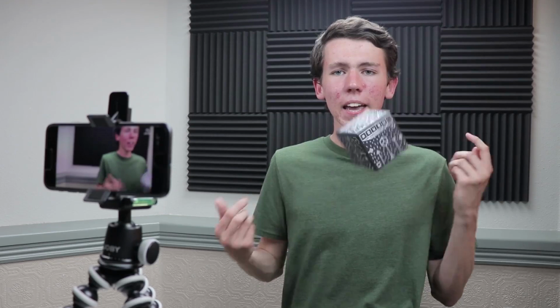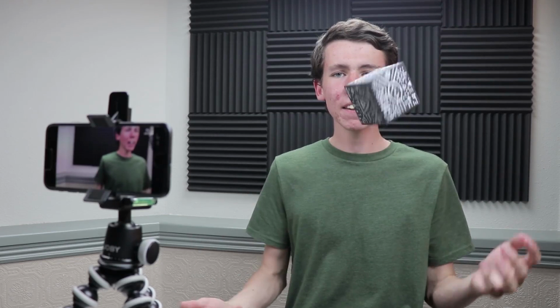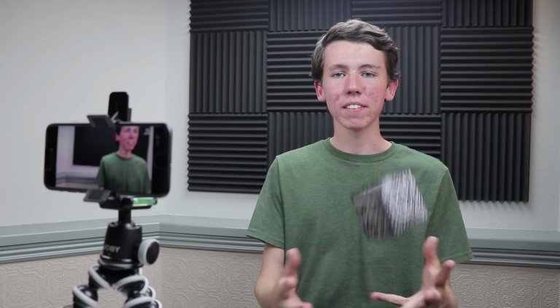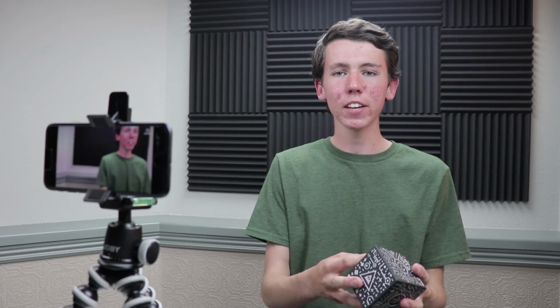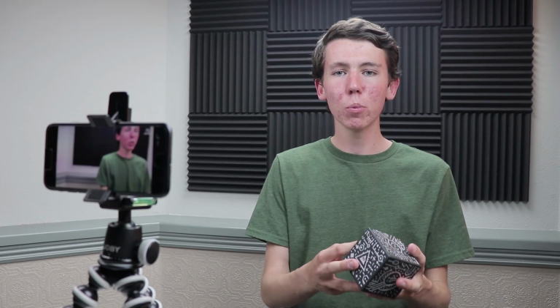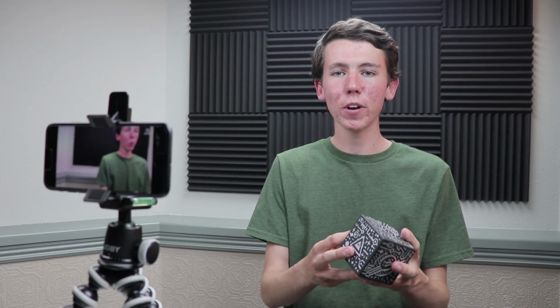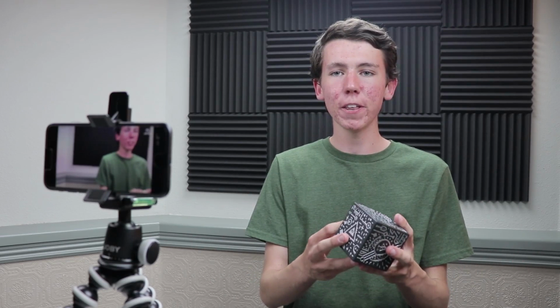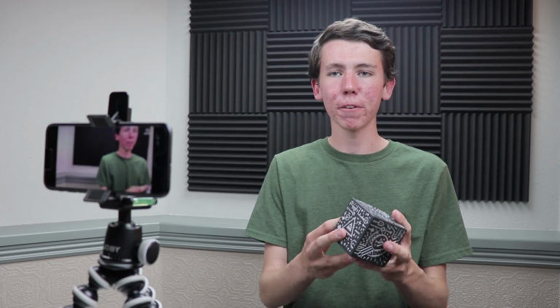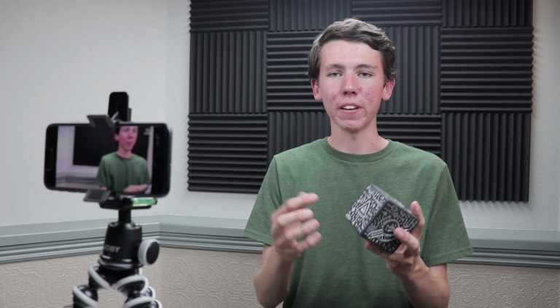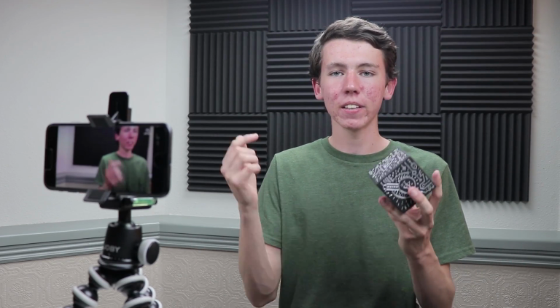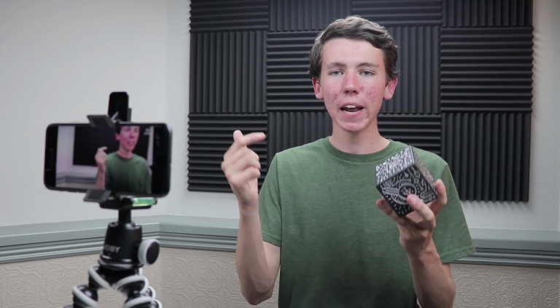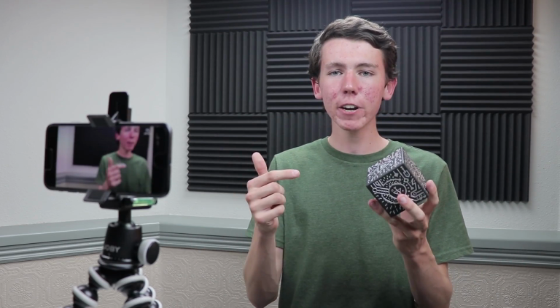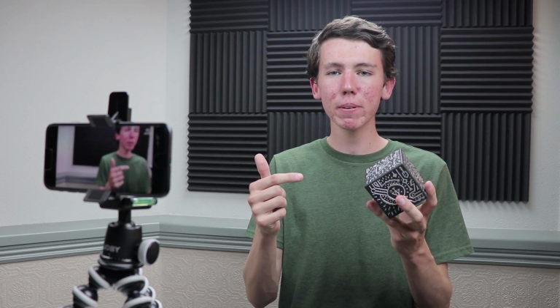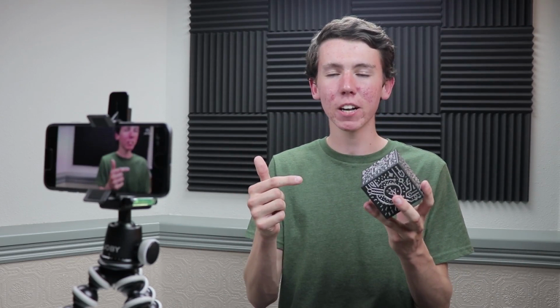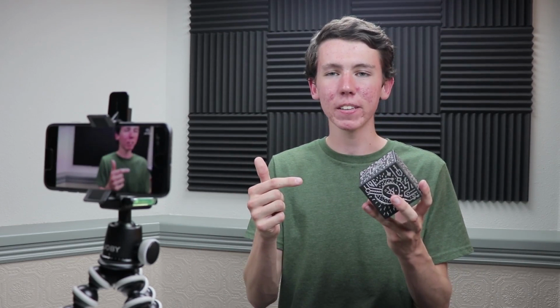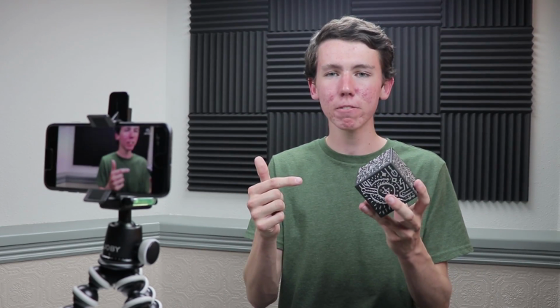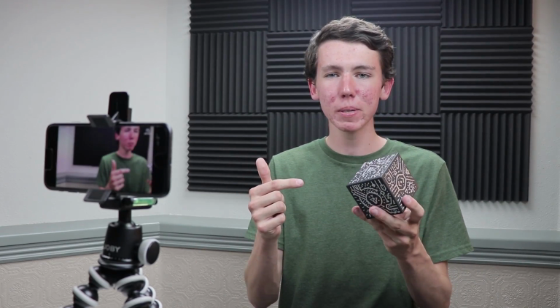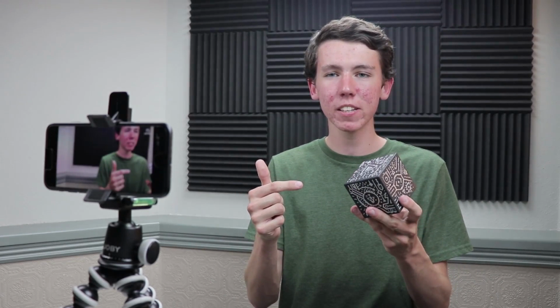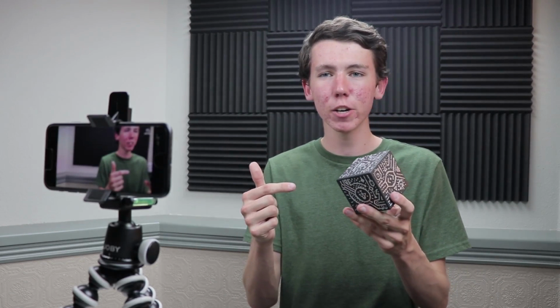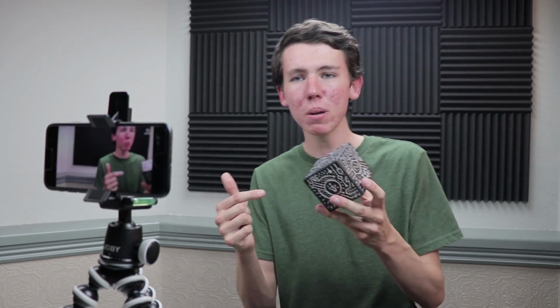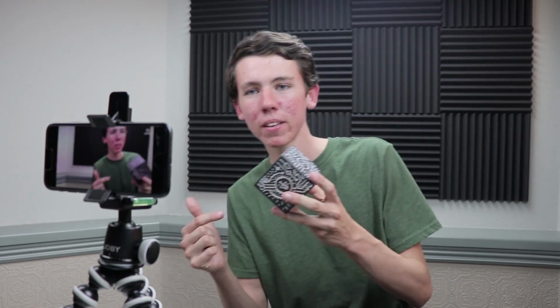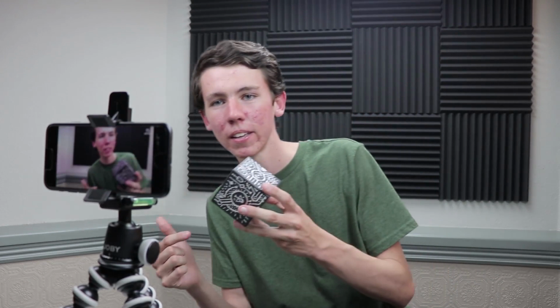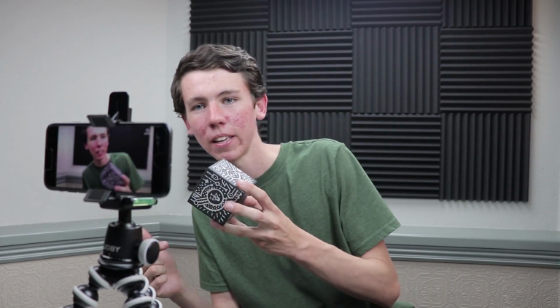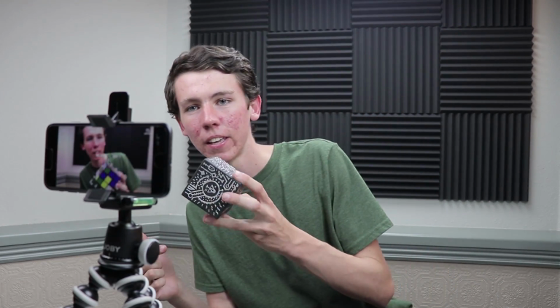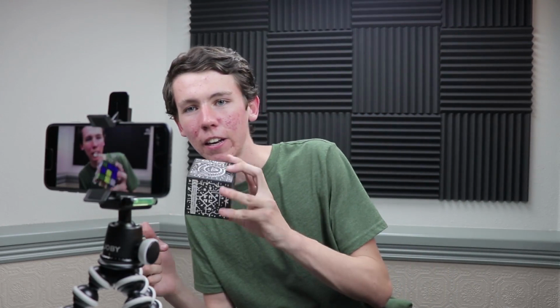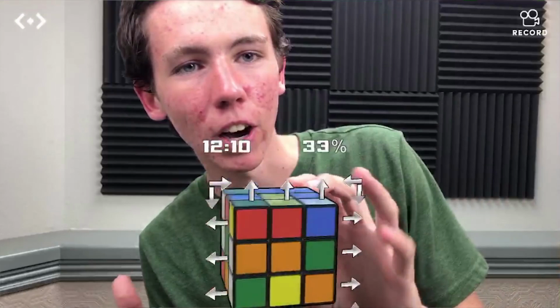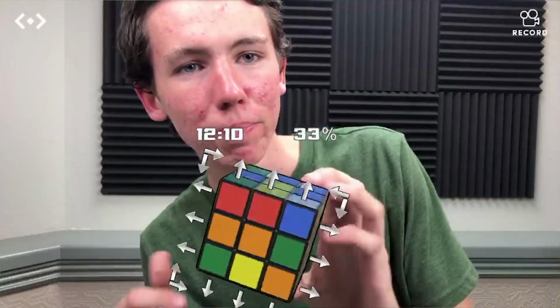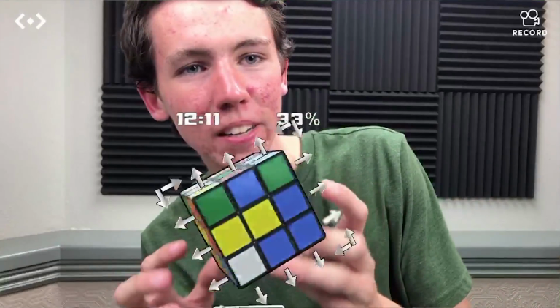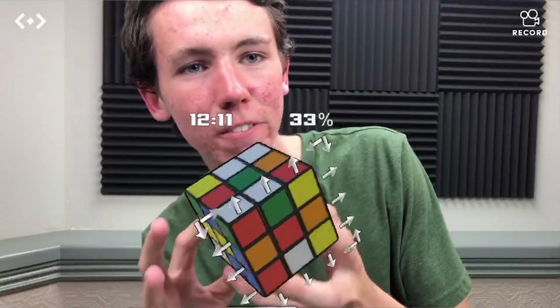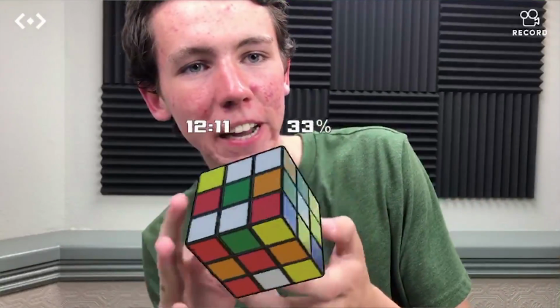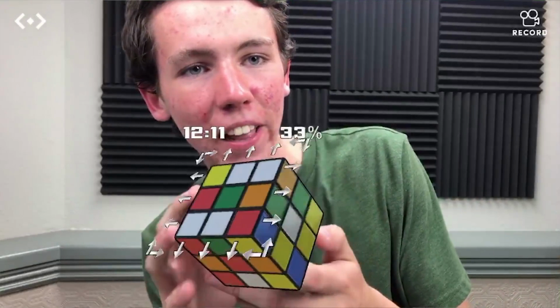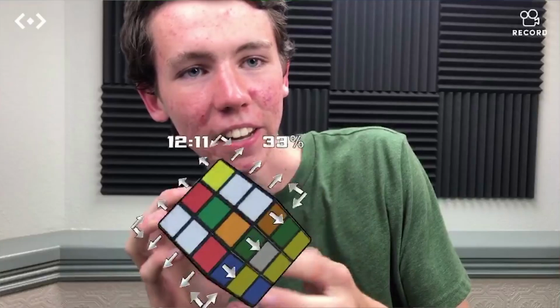Hey guys, it's LEGO Boyz E3. Today we're going to be solving a Rubik's Cube in augmented reality.